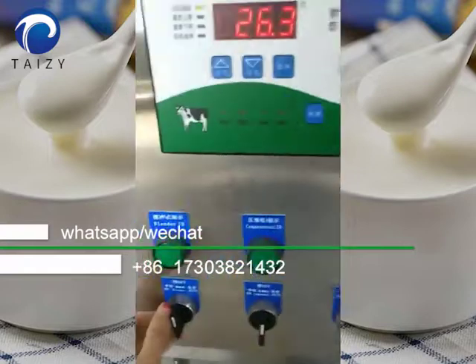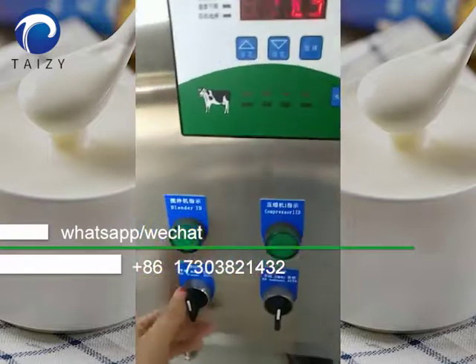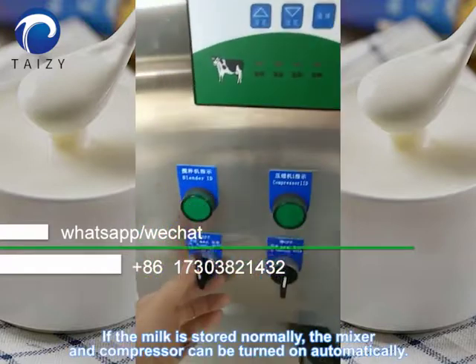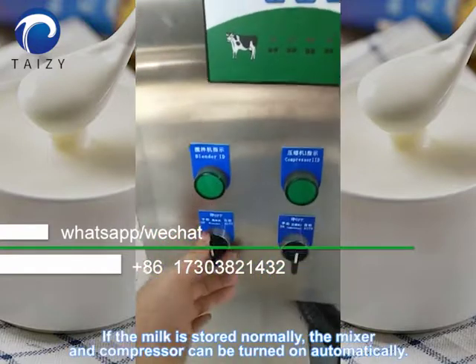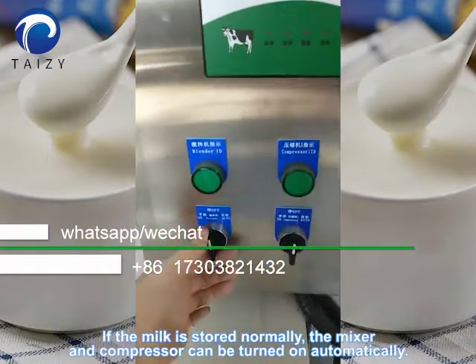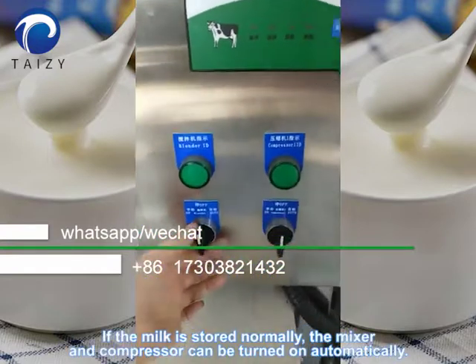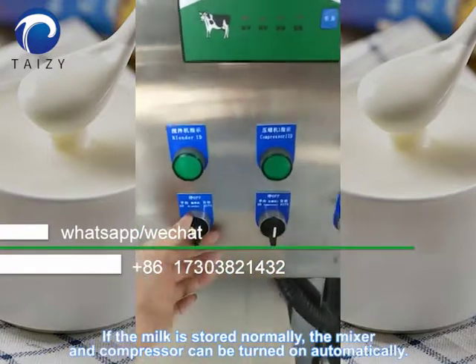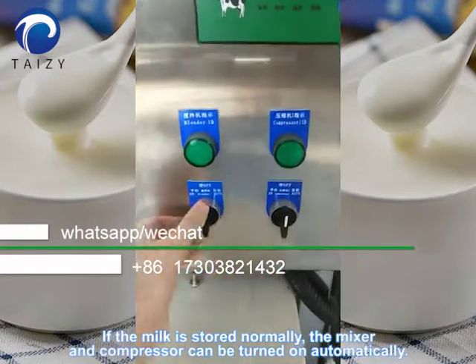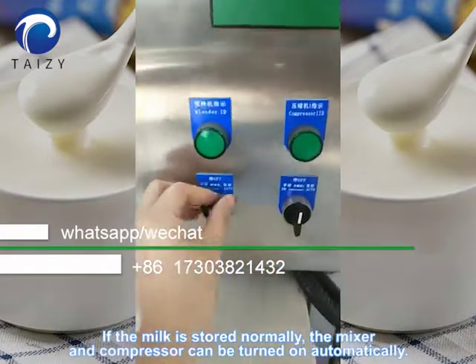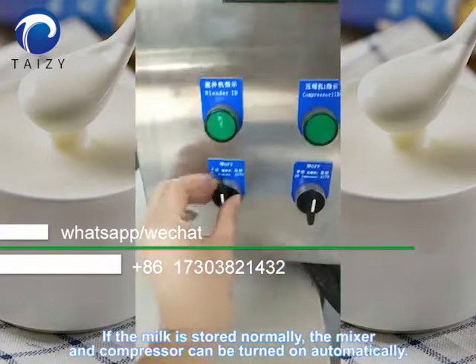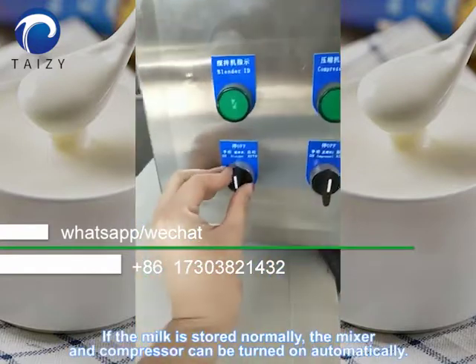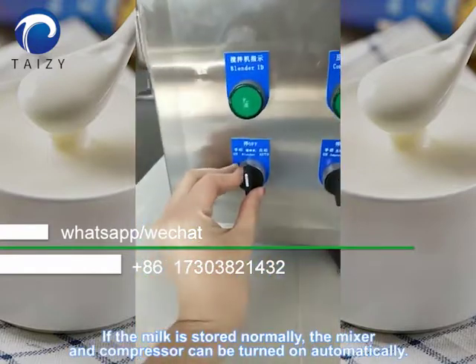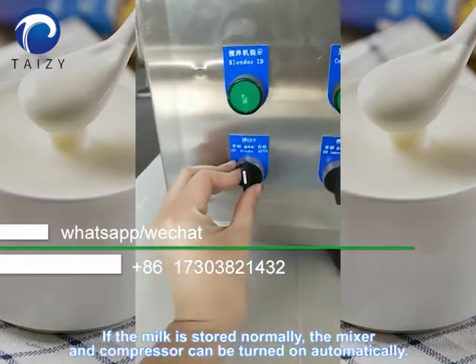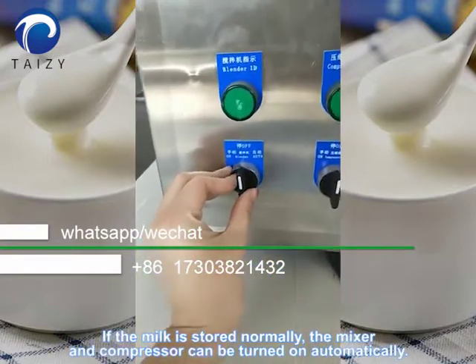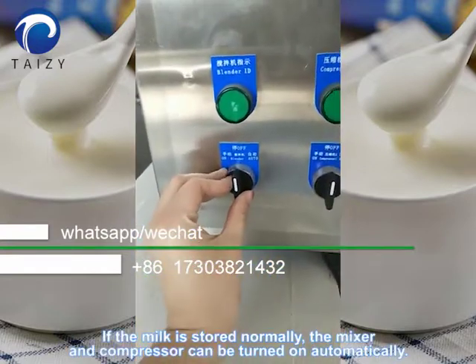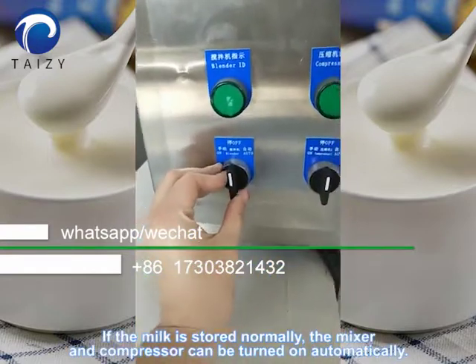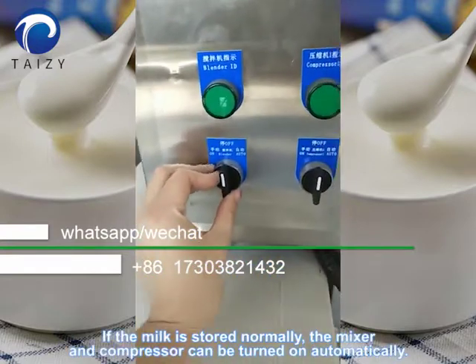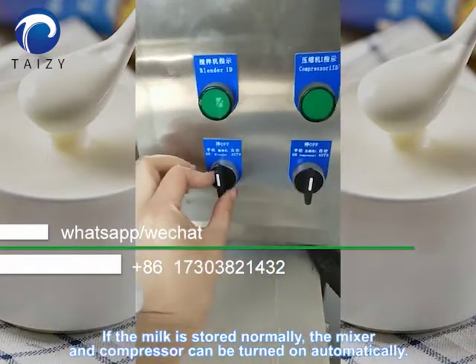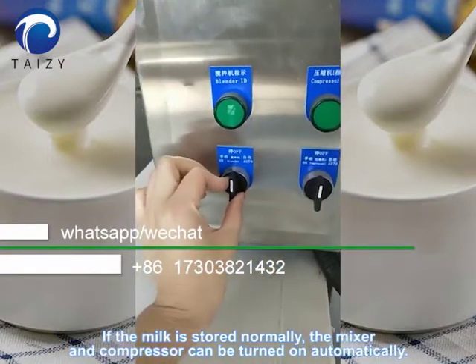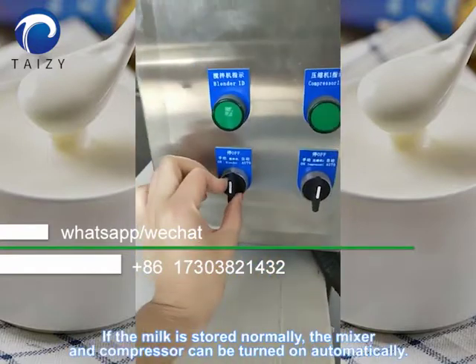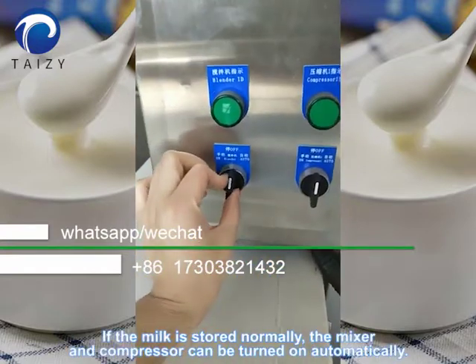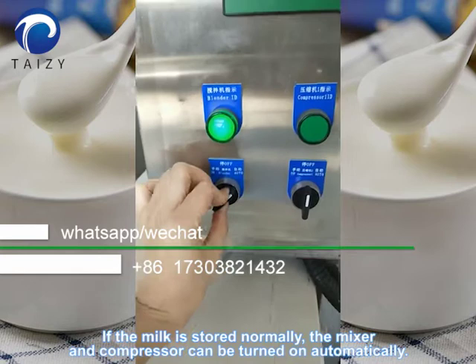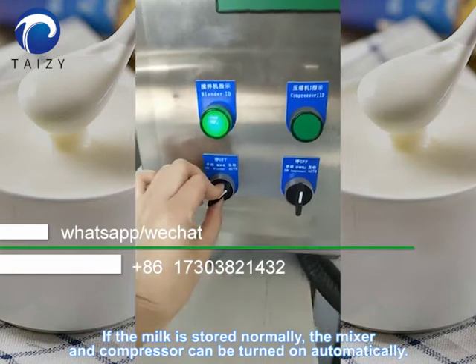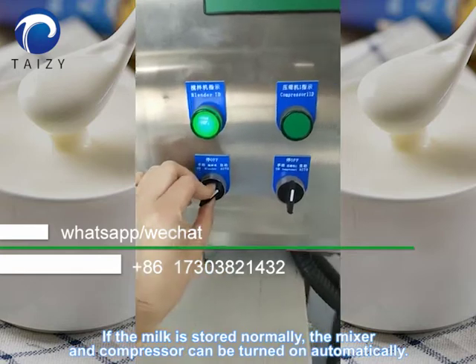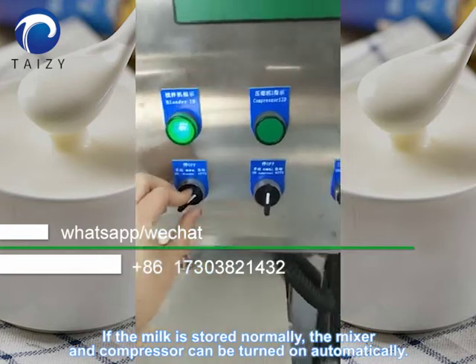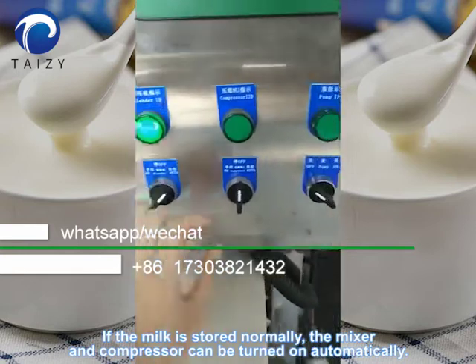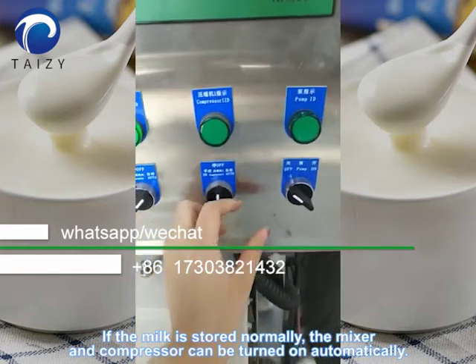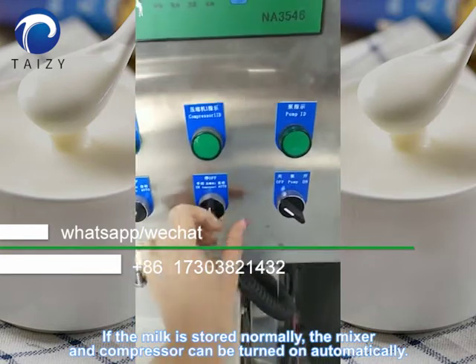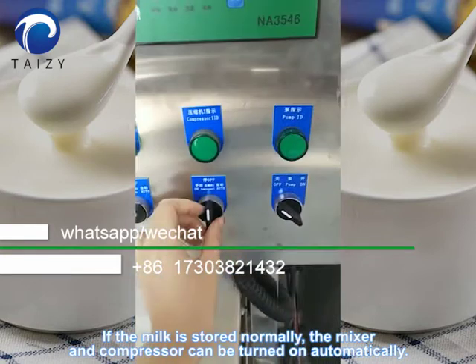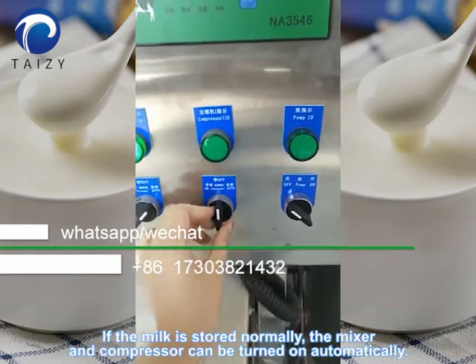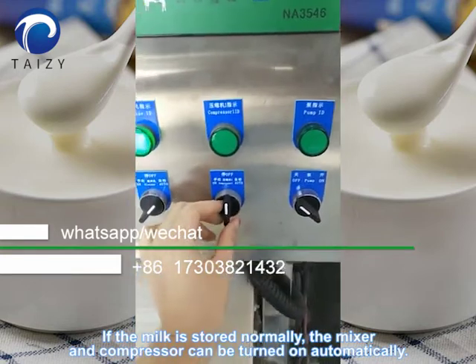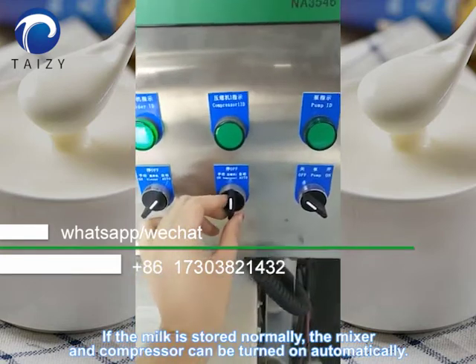If the milk is stored normally, the mixer and compressor can be turned on automatically.